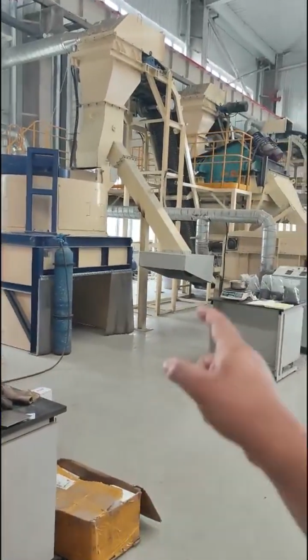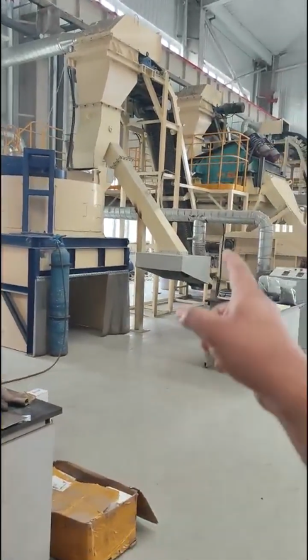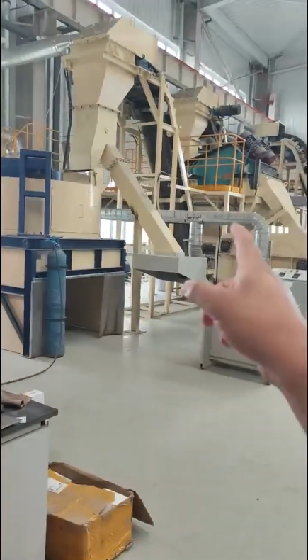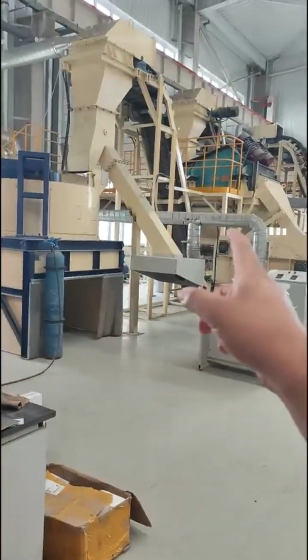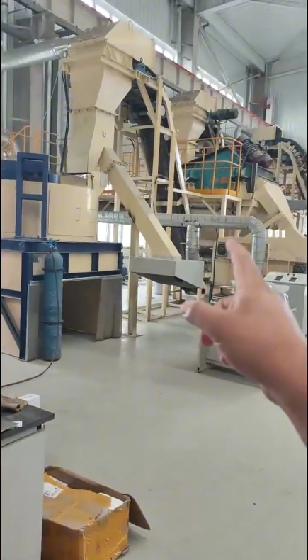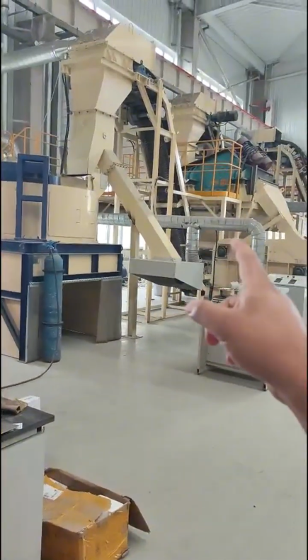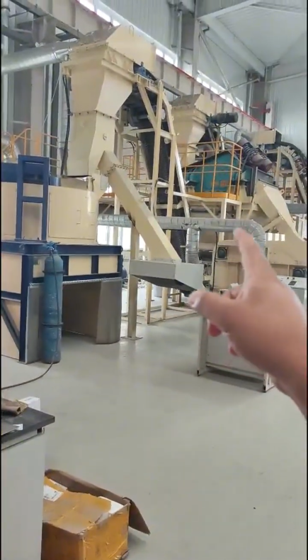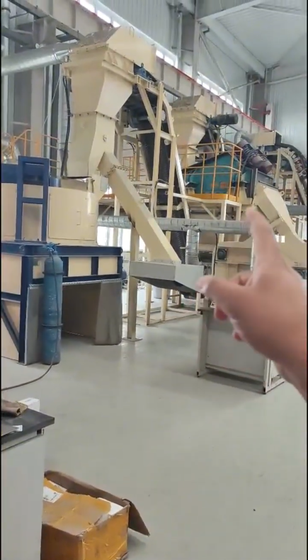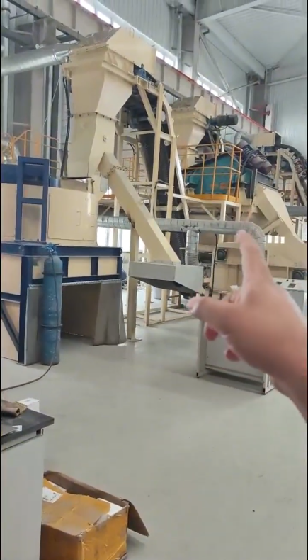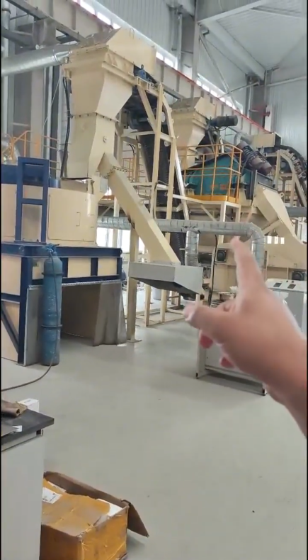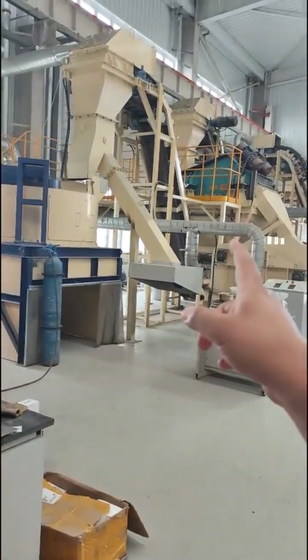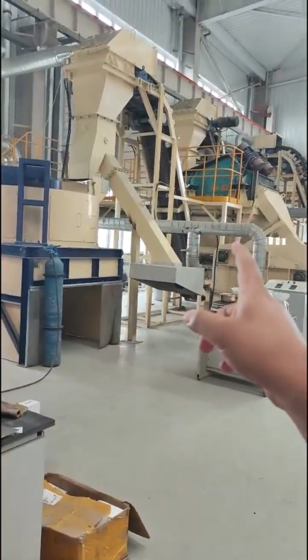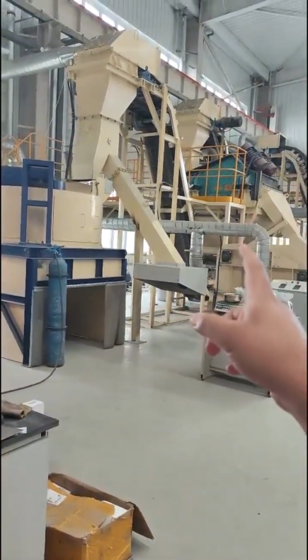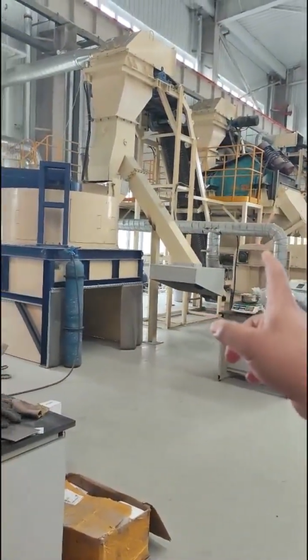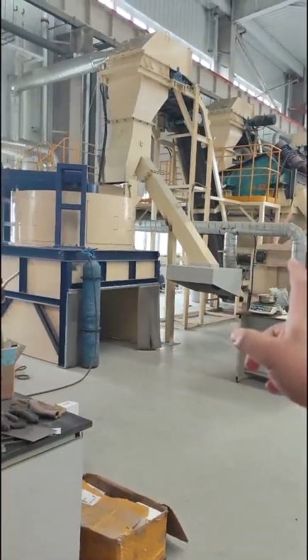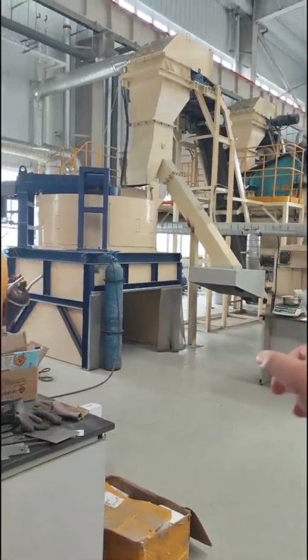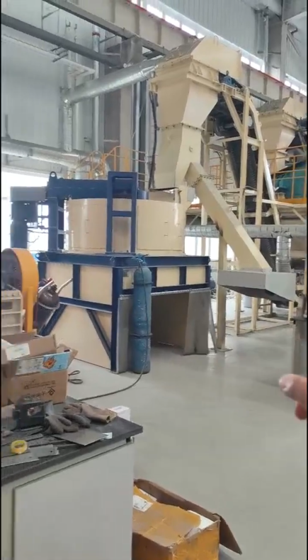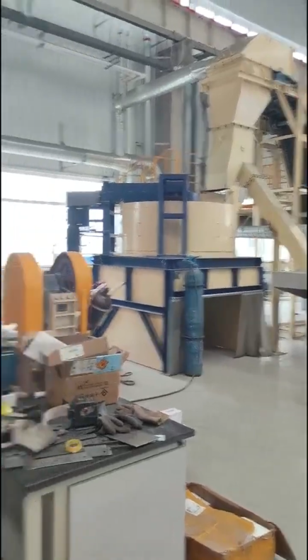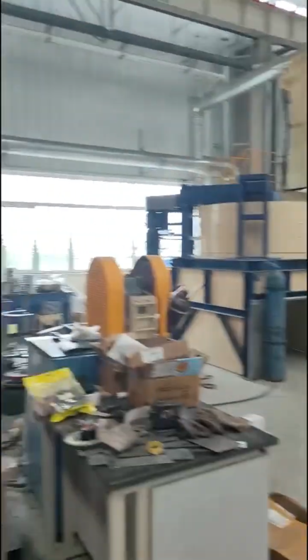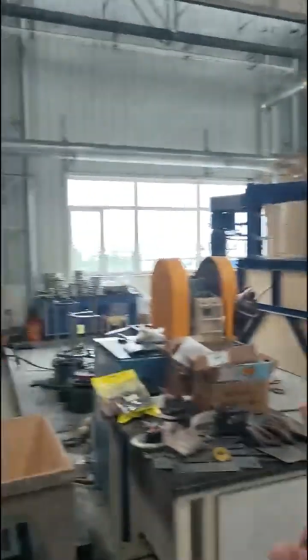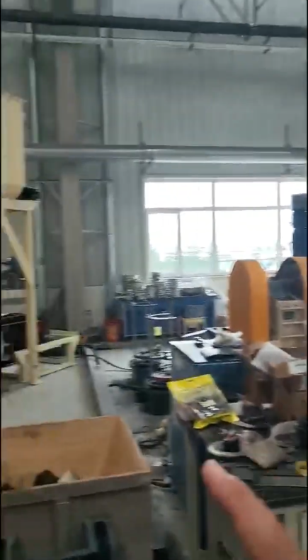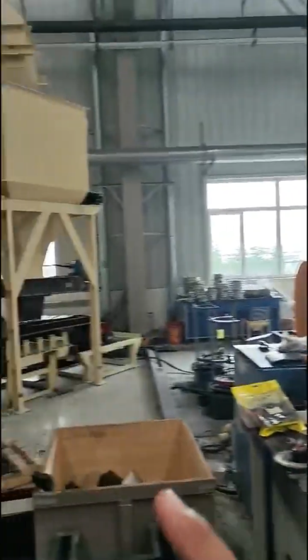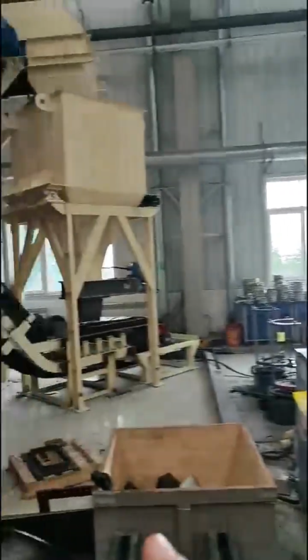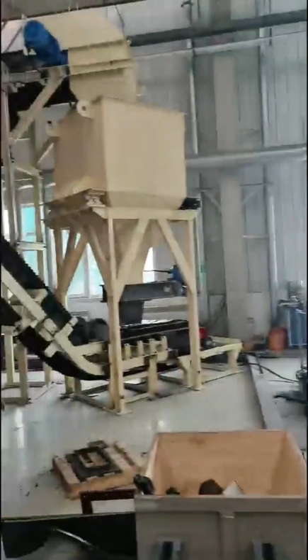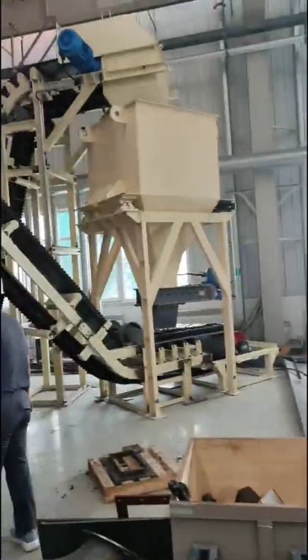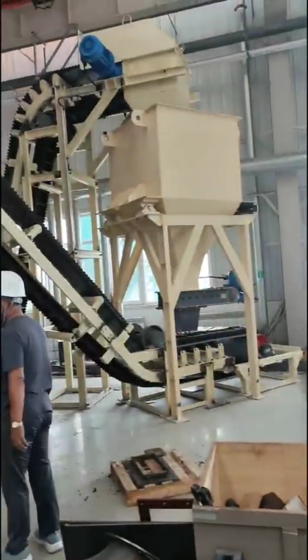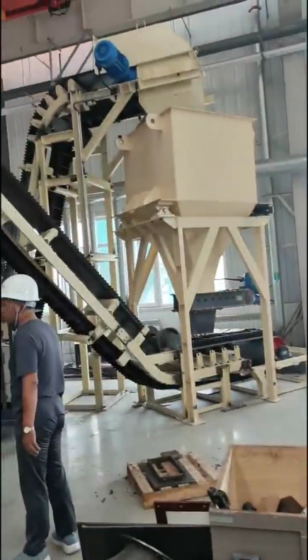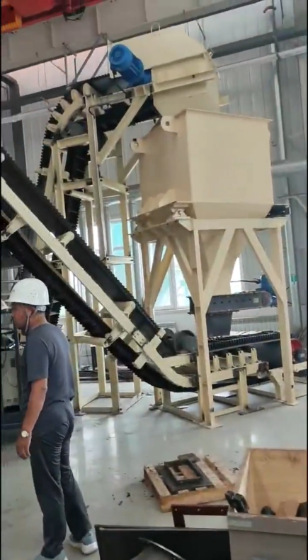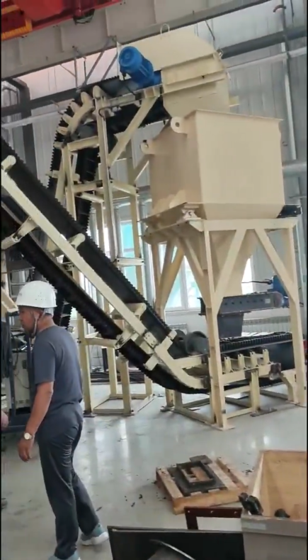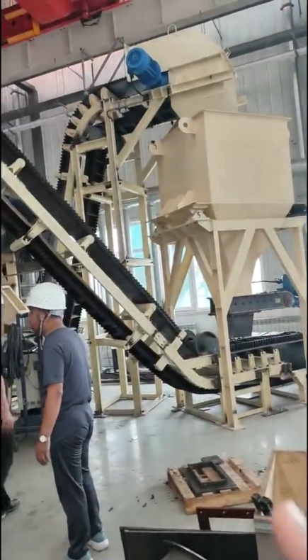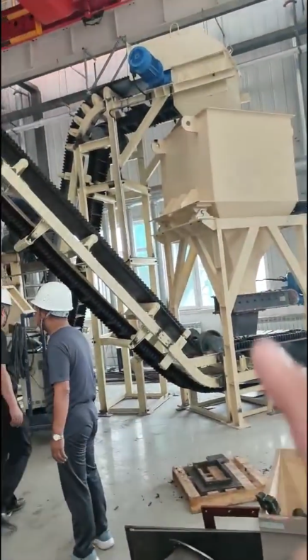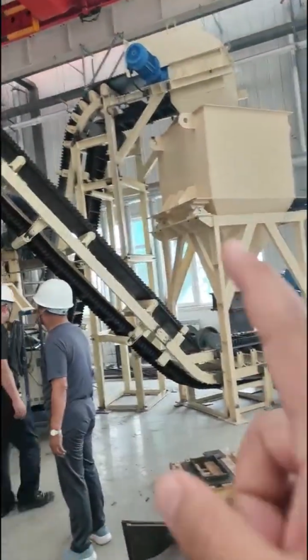This is for HBGR. Here is for the wet process, and this one is for the dry process.